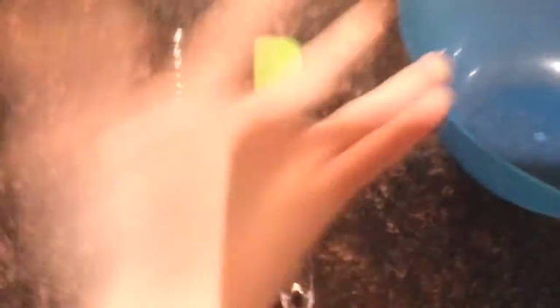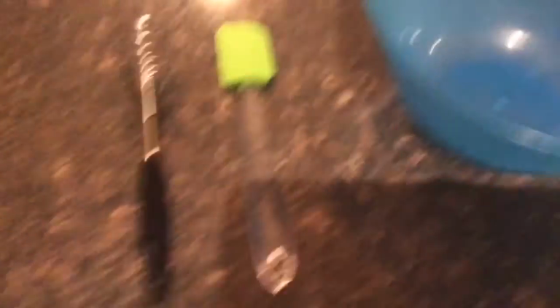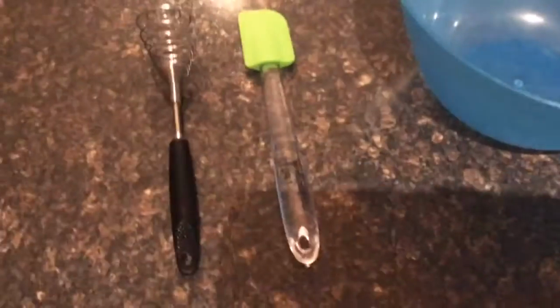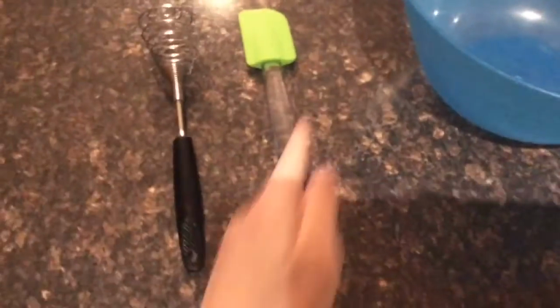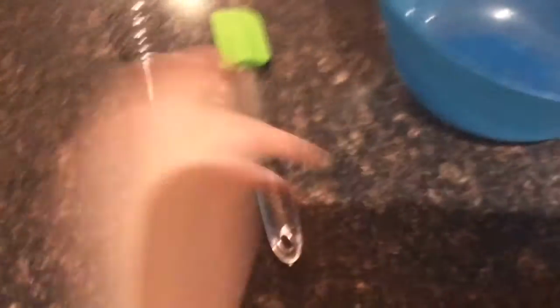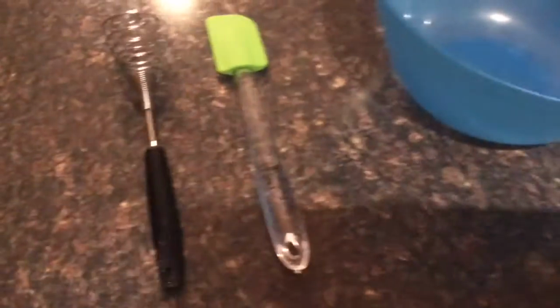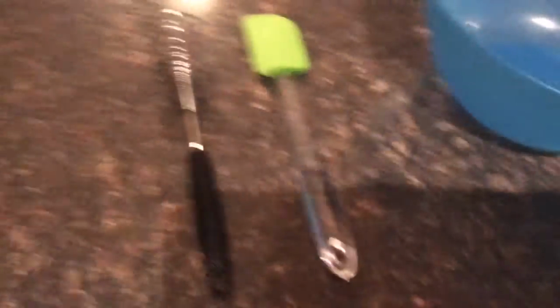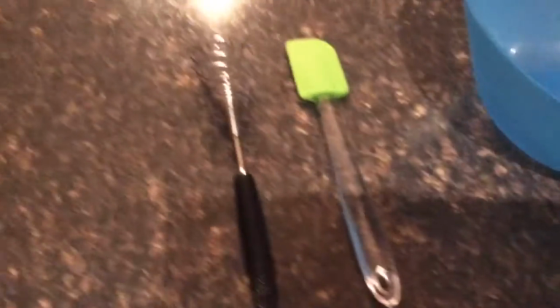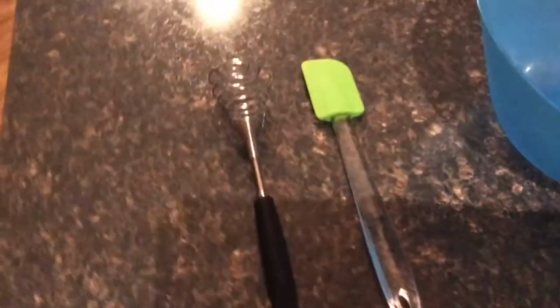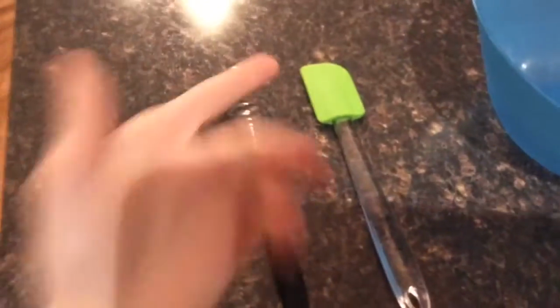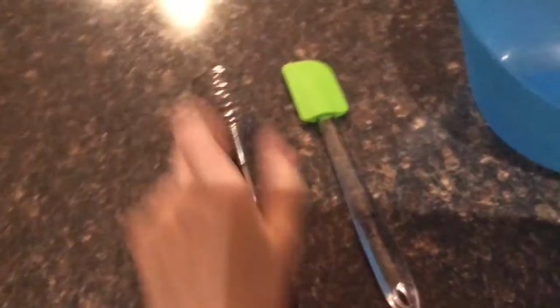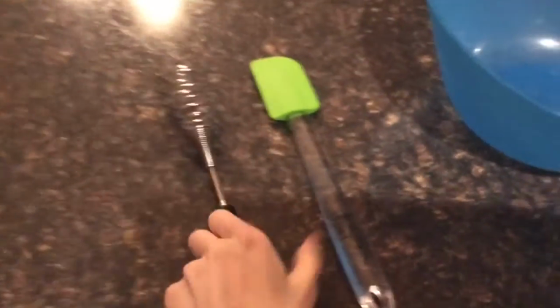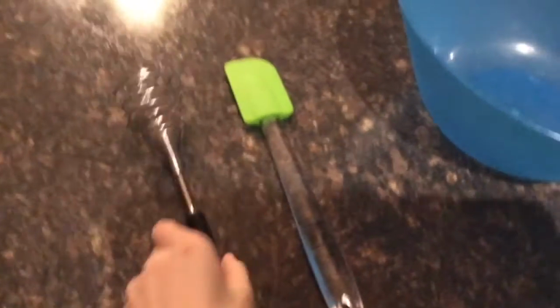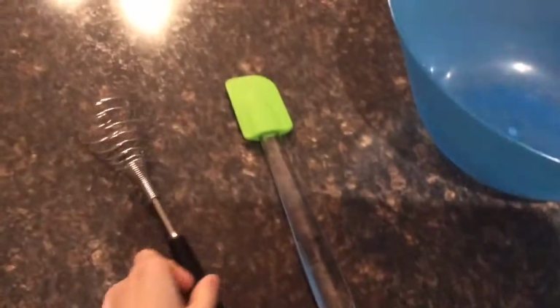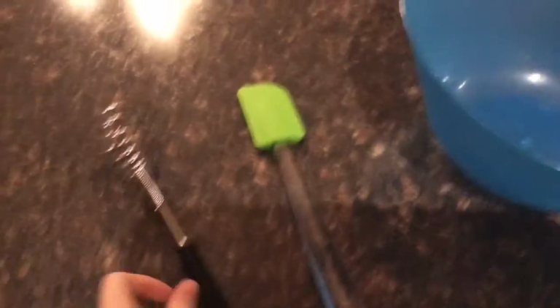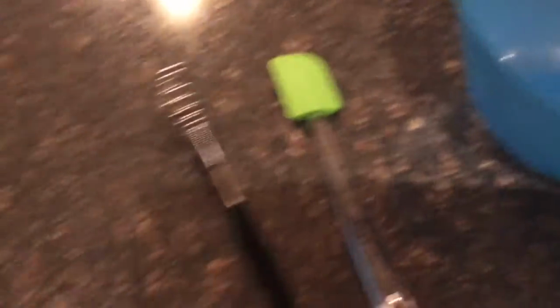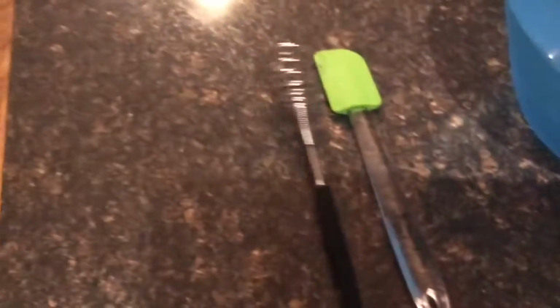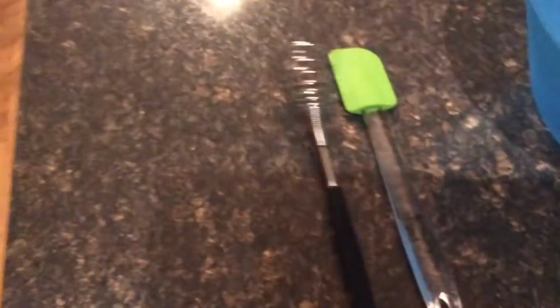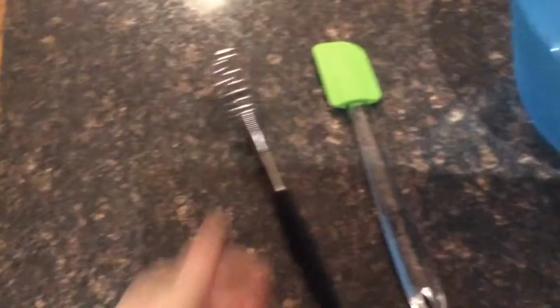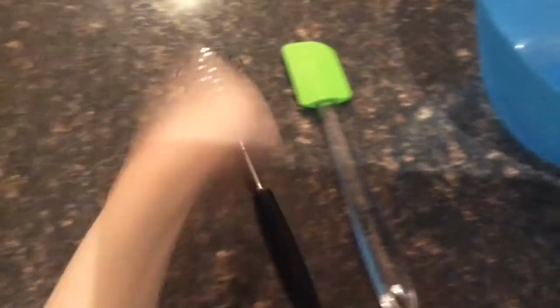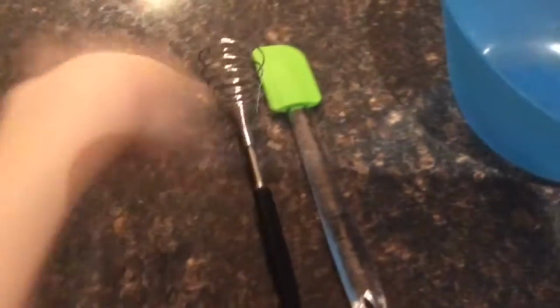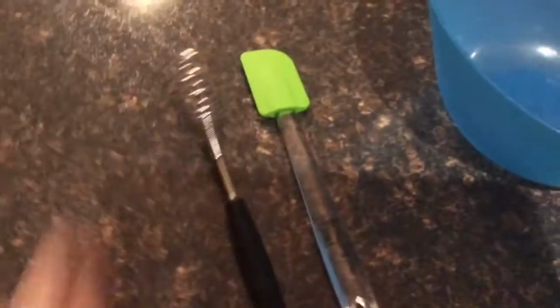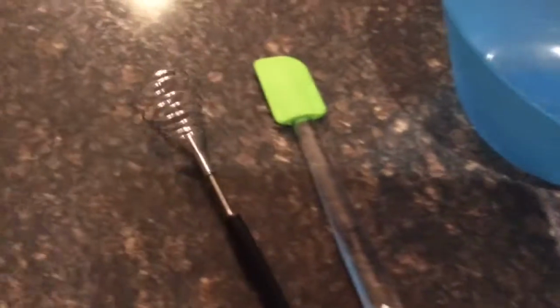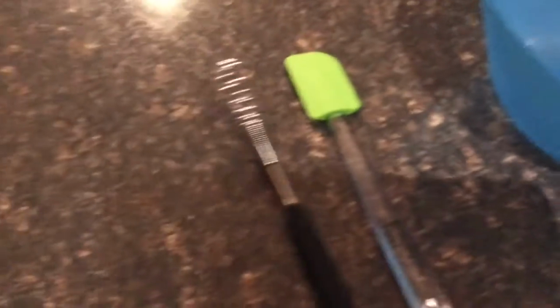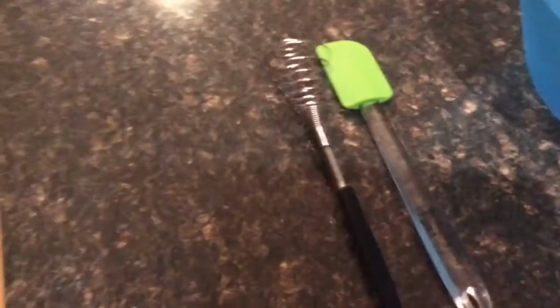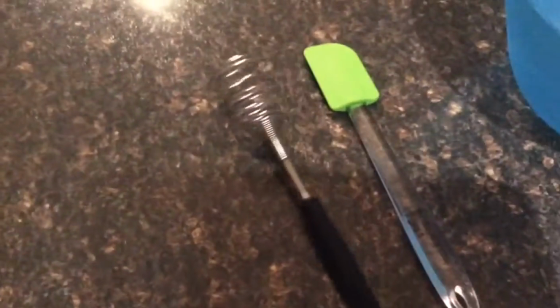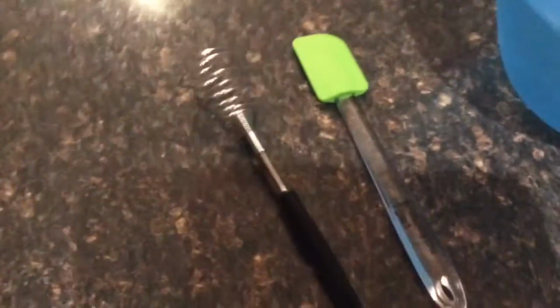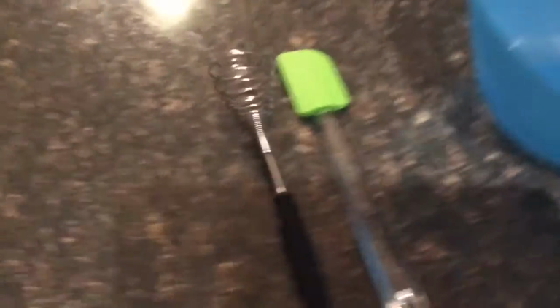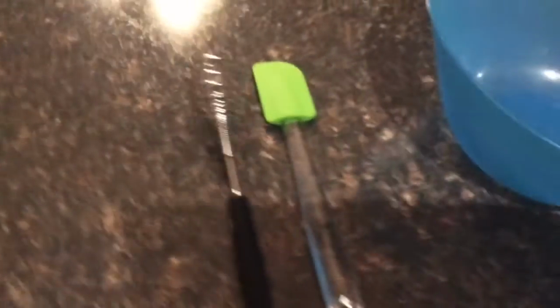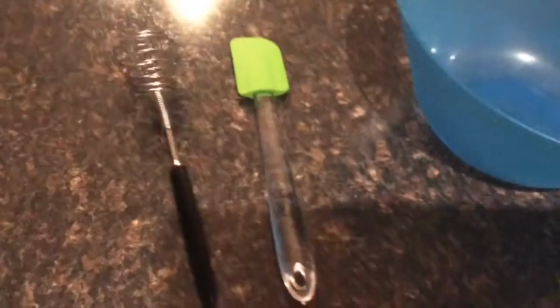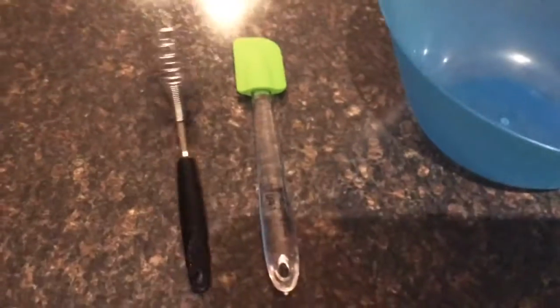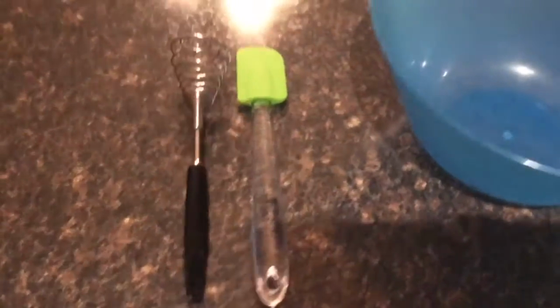And this is a scraper — you'll need that. And this is, I think that's a whisk, but I don't know, you'll need that too.